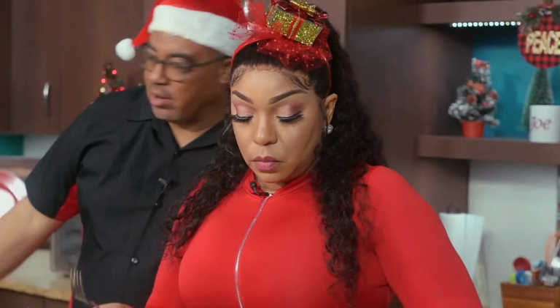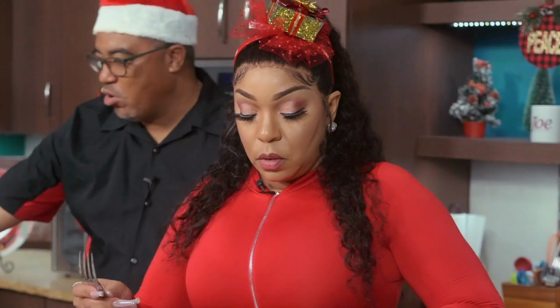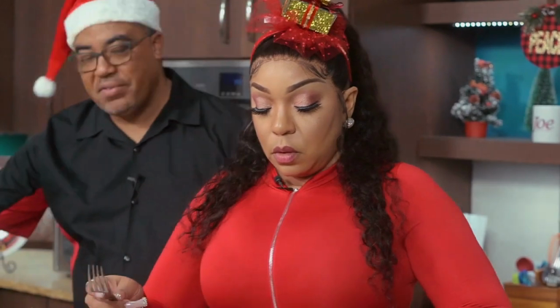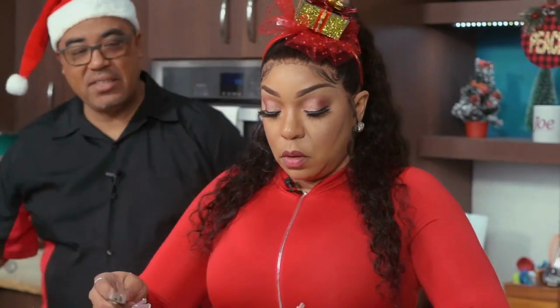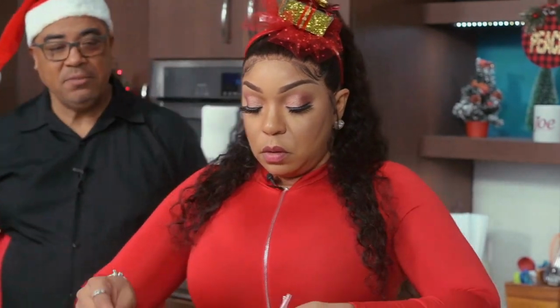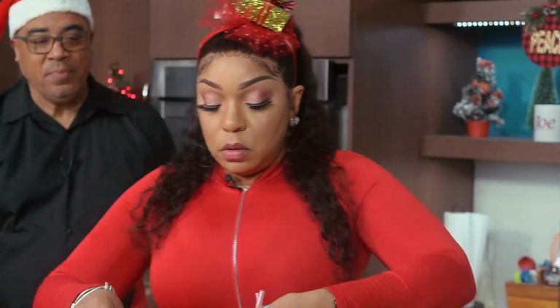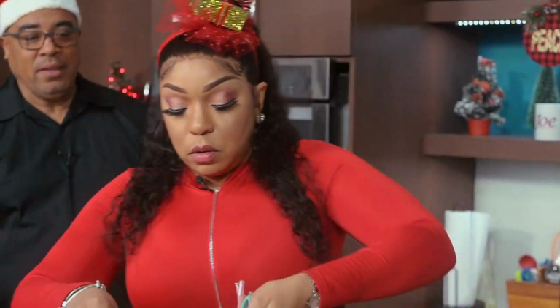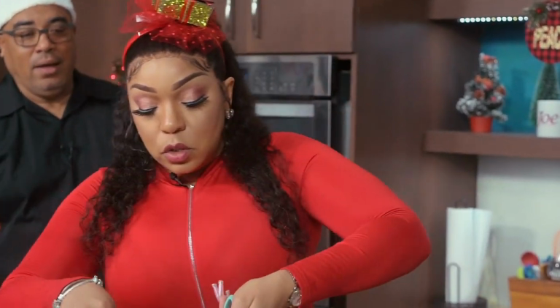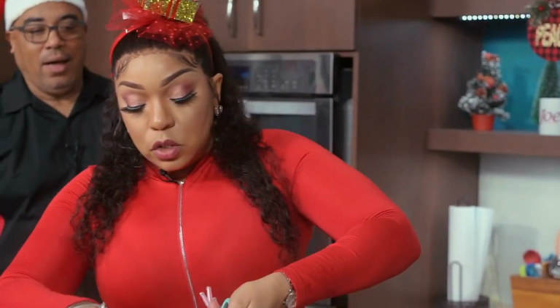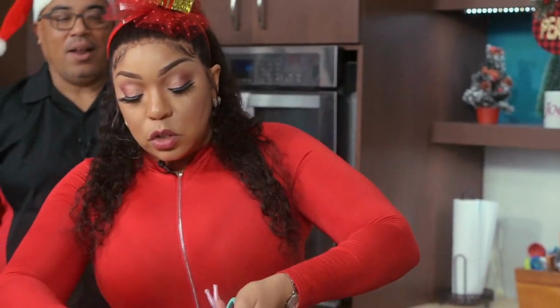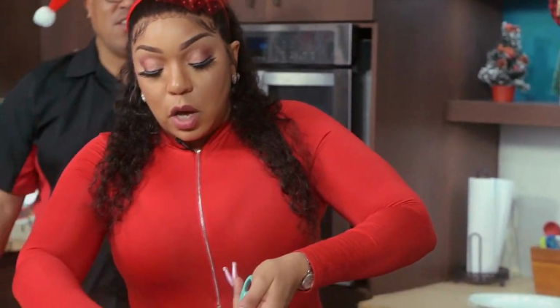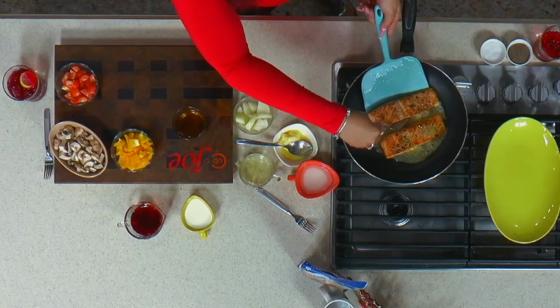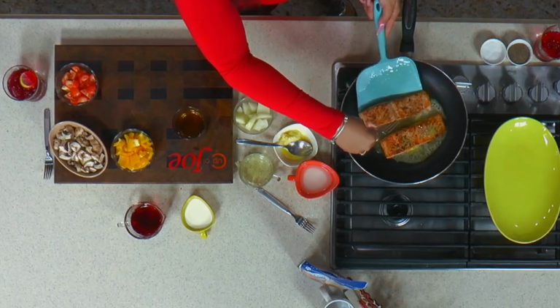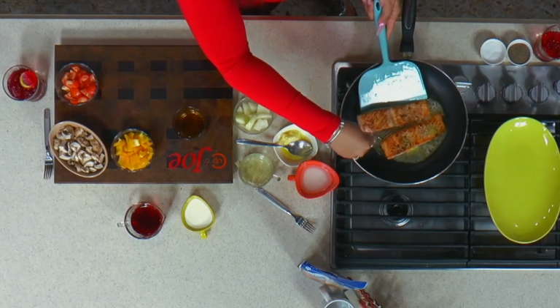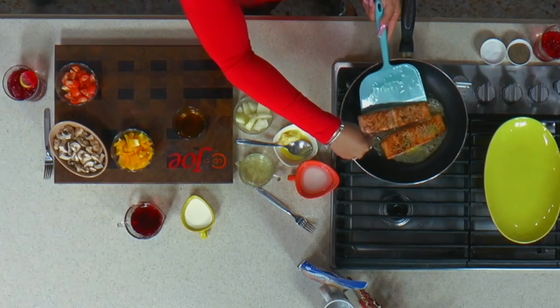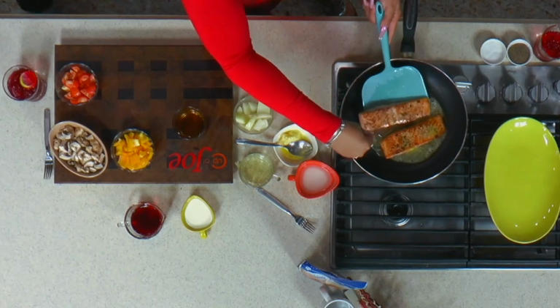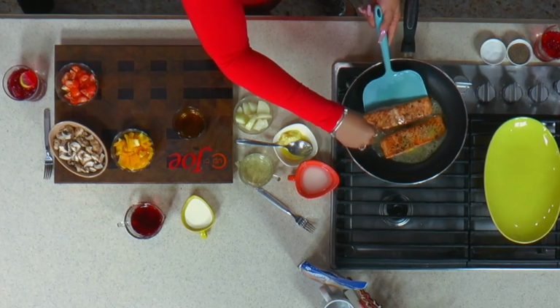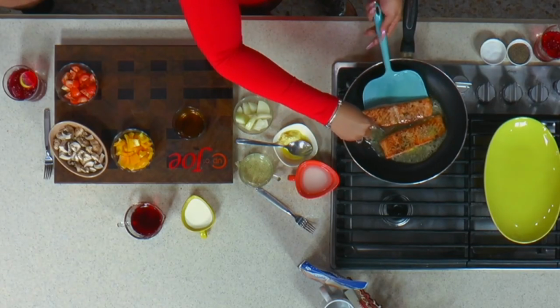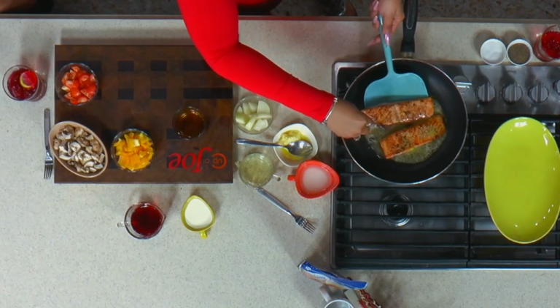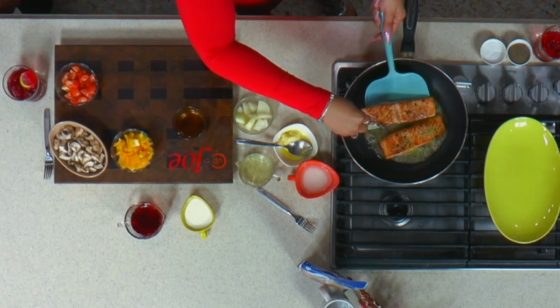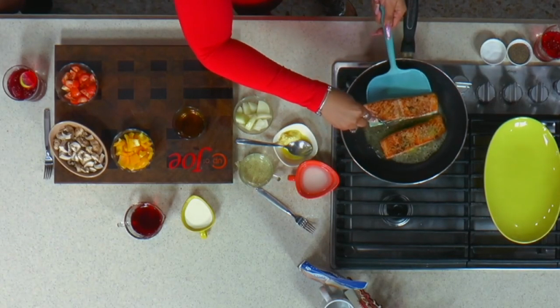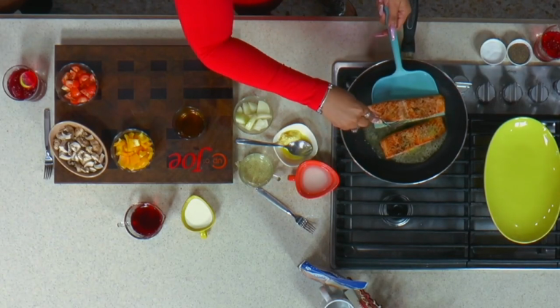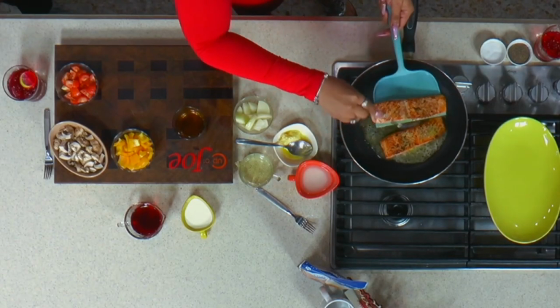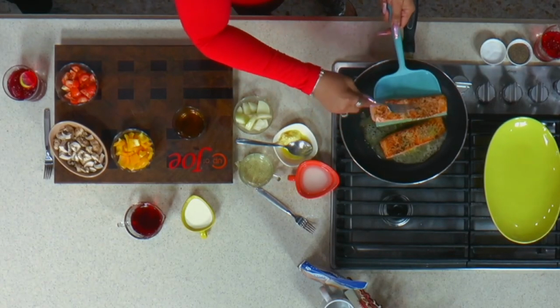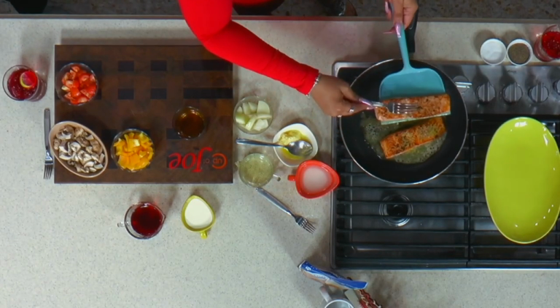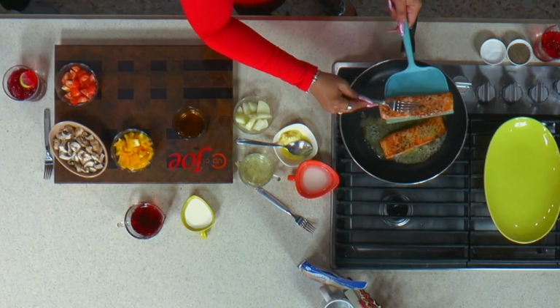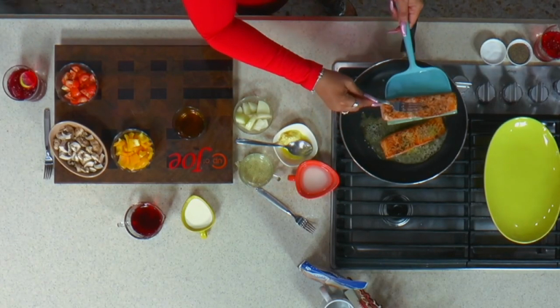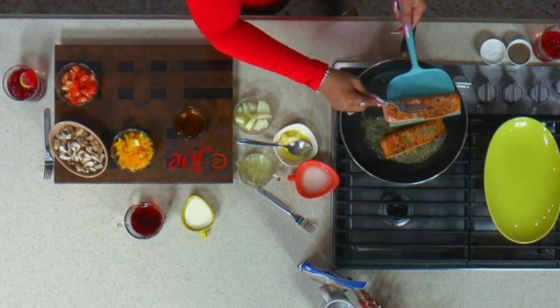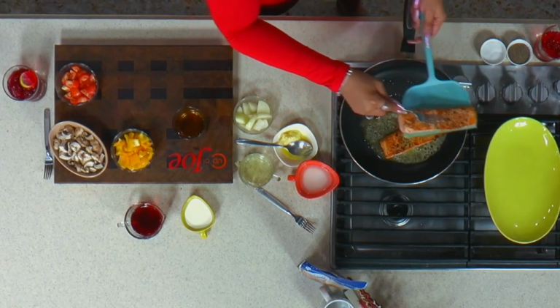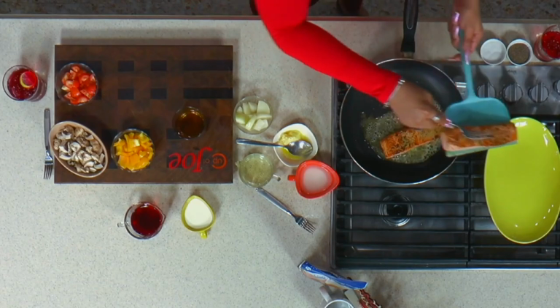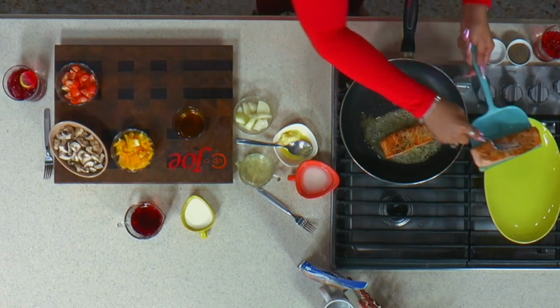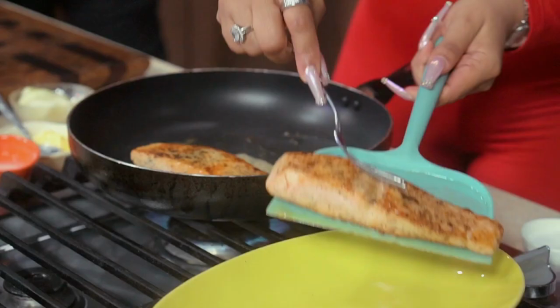You can go and have a seat and I will take over on the sauce. While the salmon wasn't there, I was there.